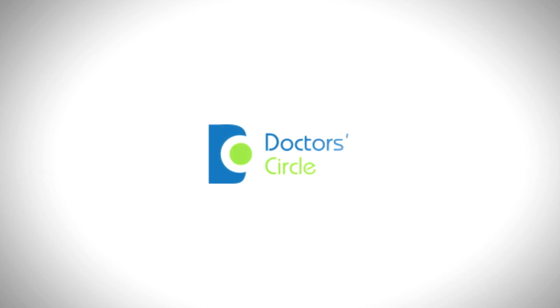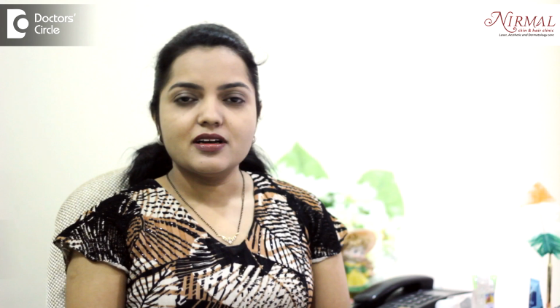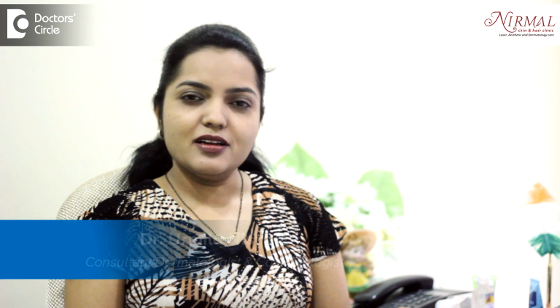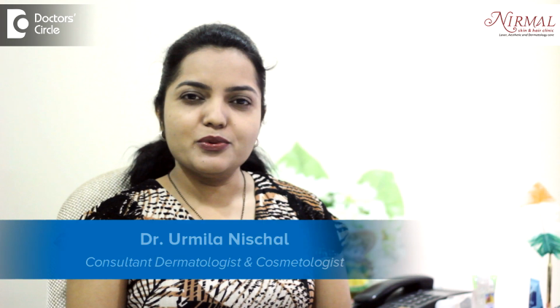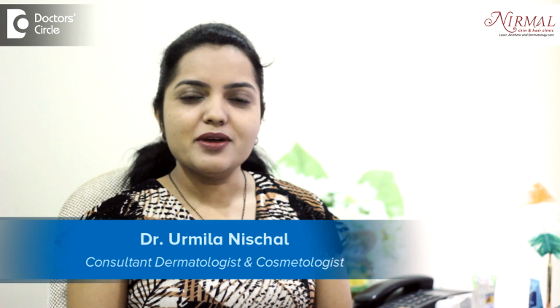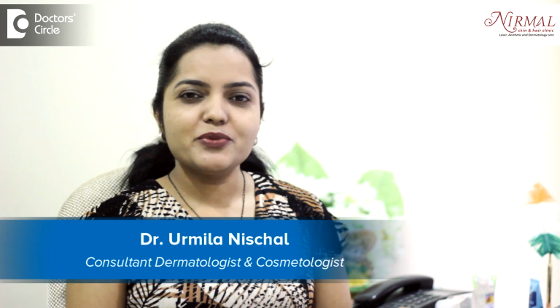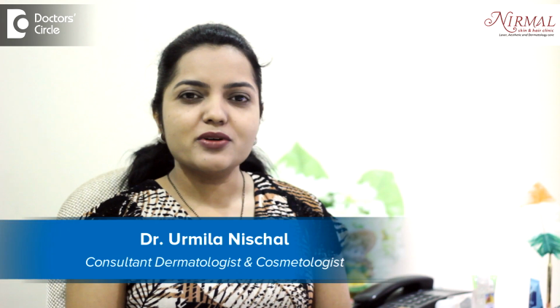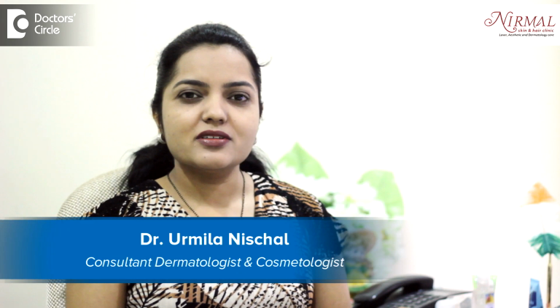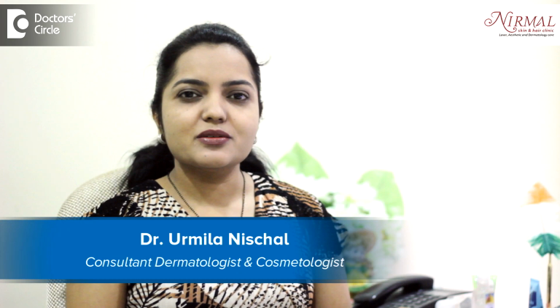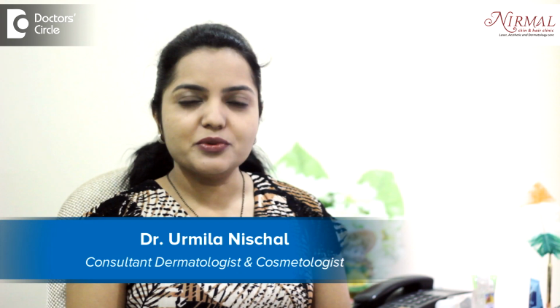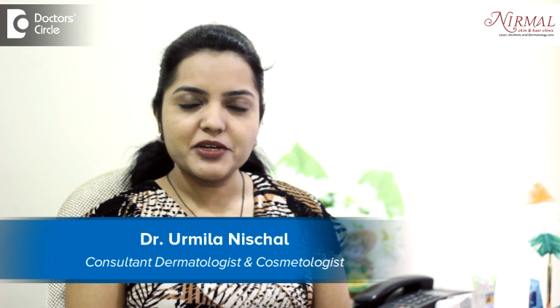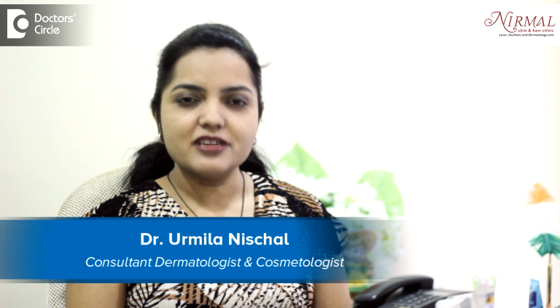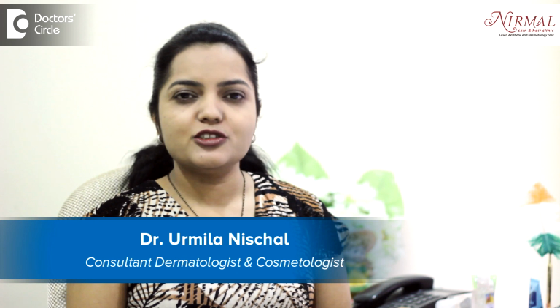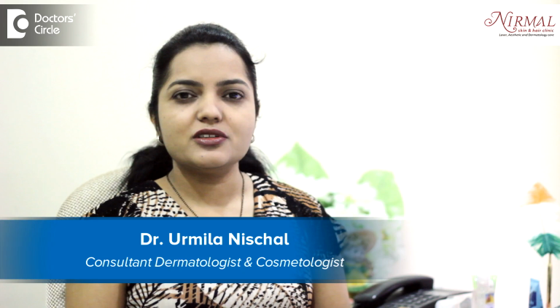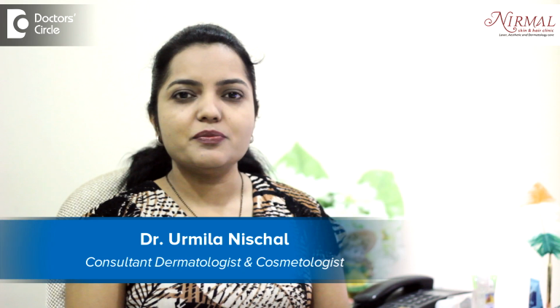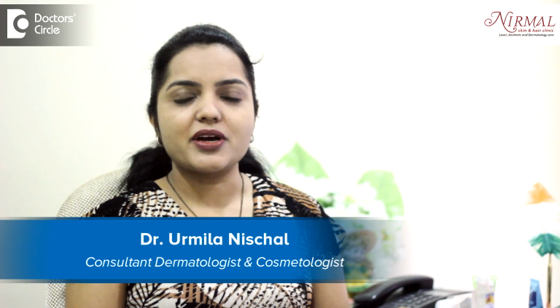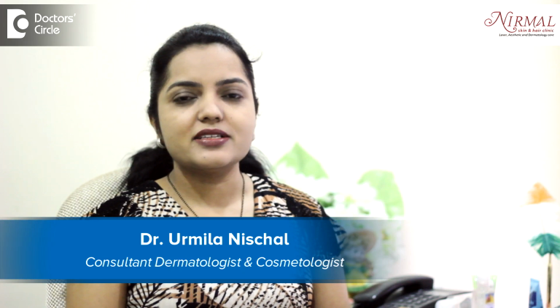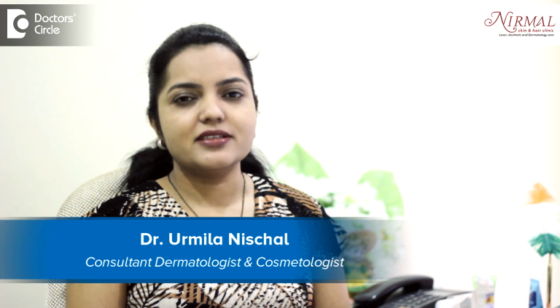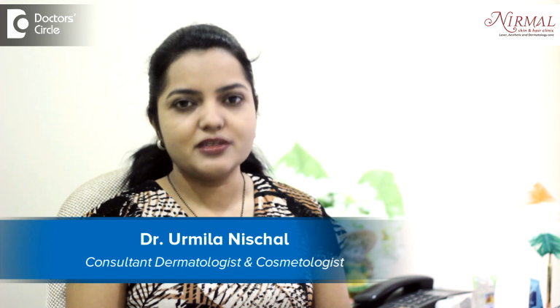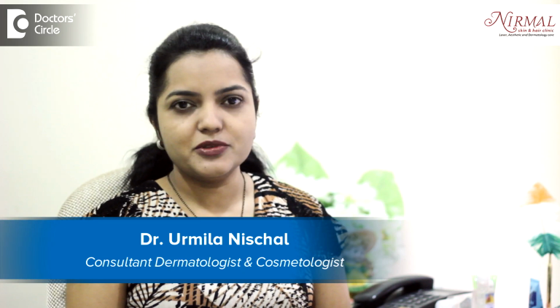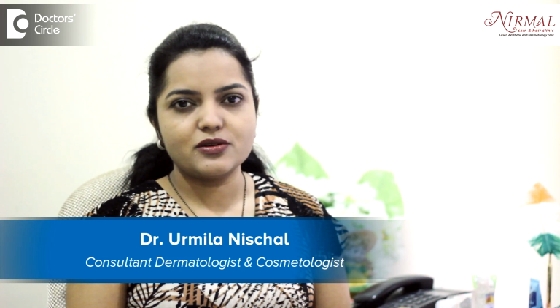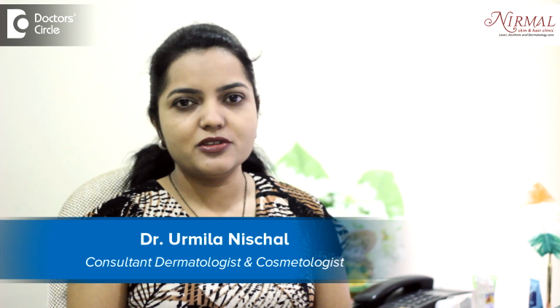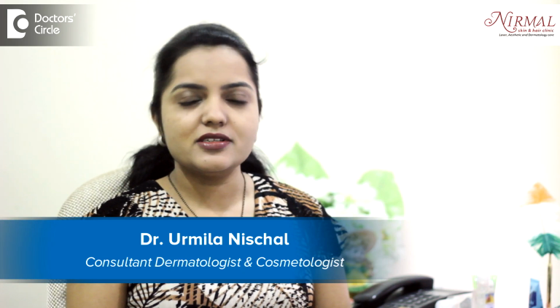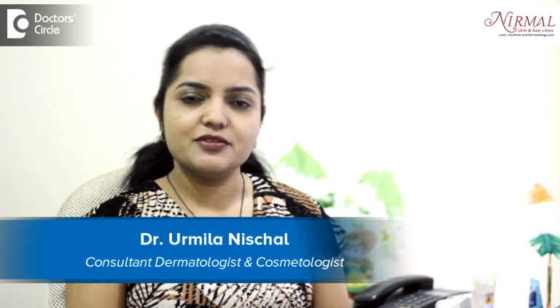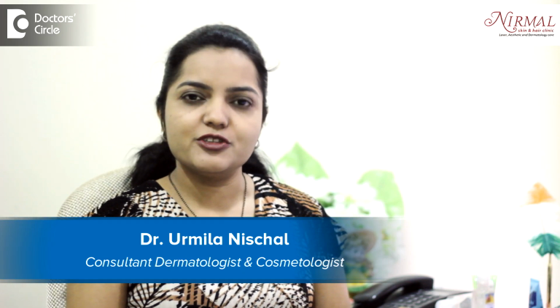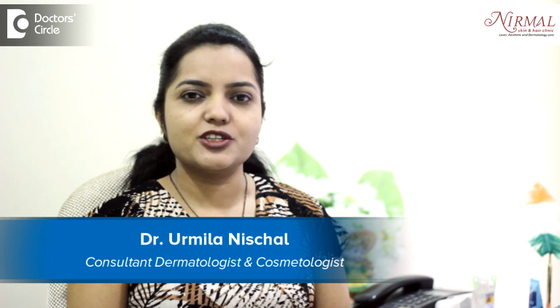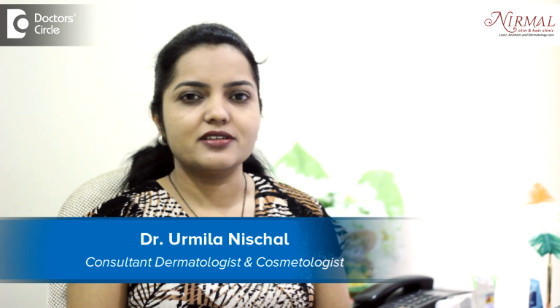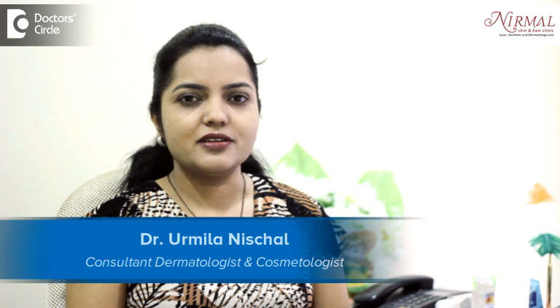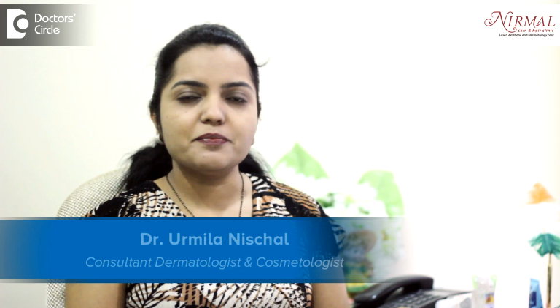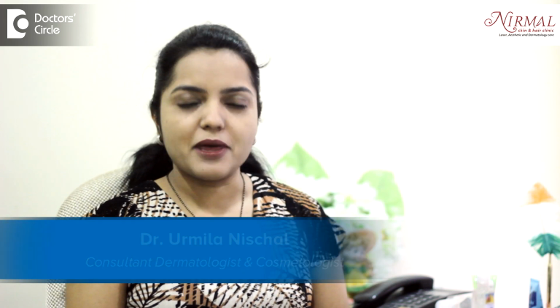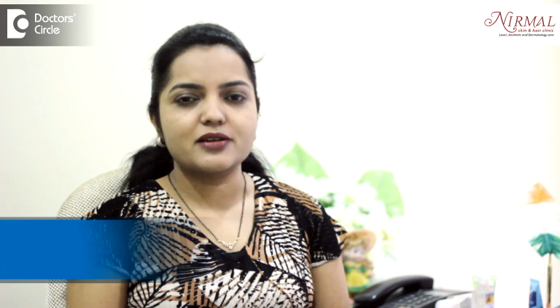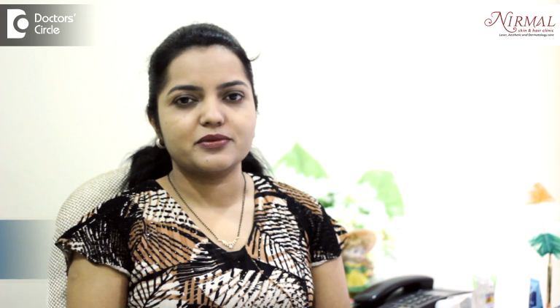Hello, I am Dr. Urmila Nishal, practicing dermatologist in Vijayanagar, Bangalore.